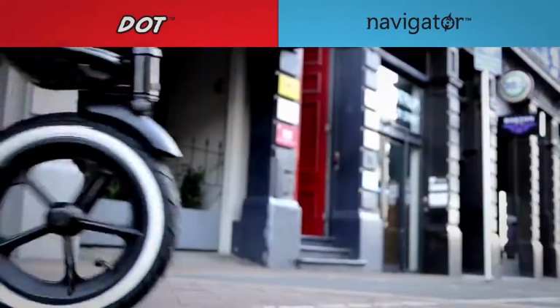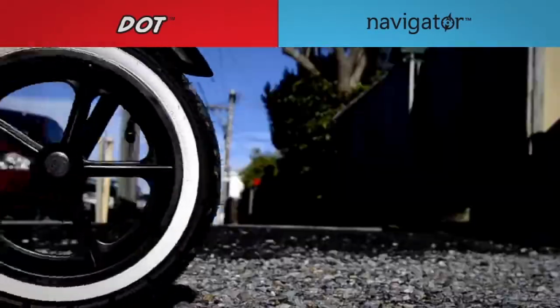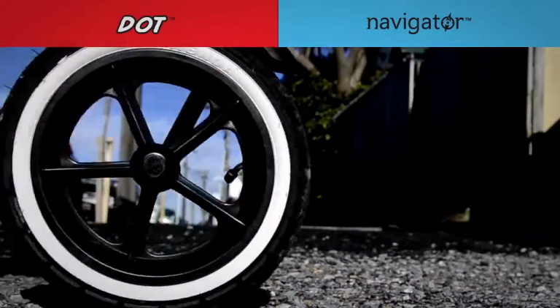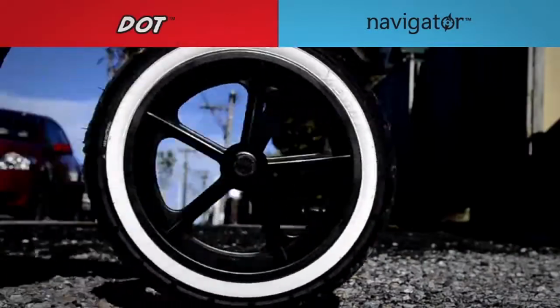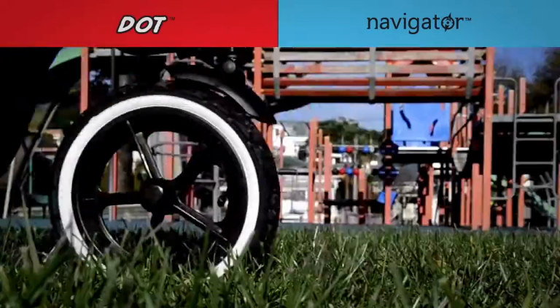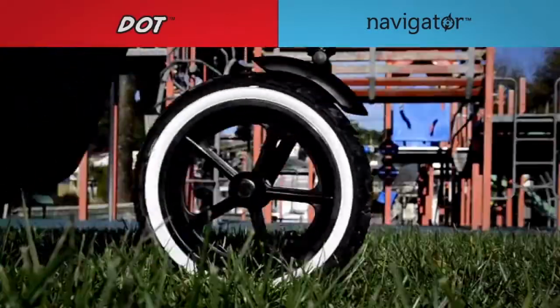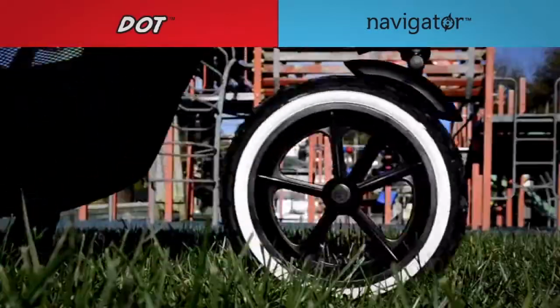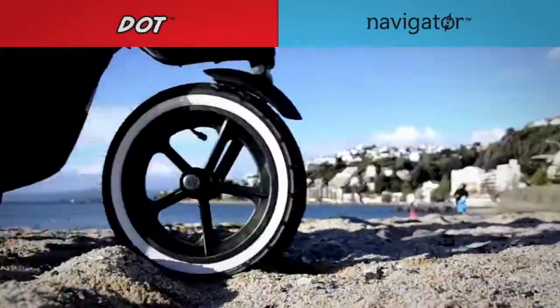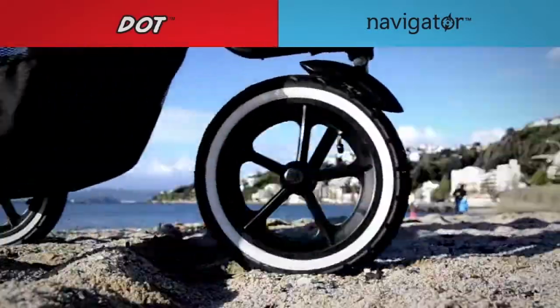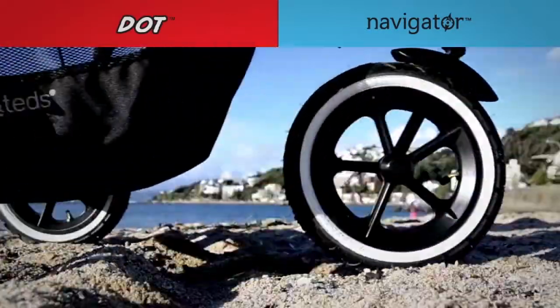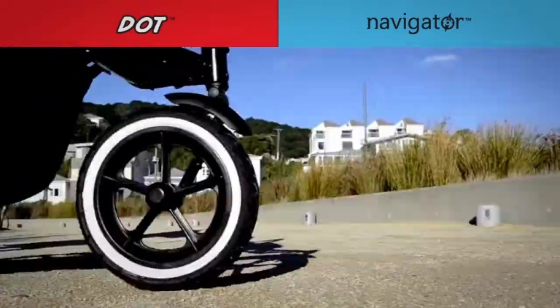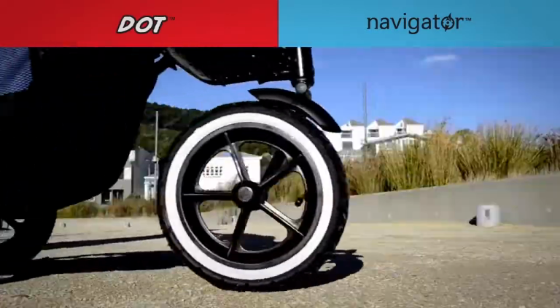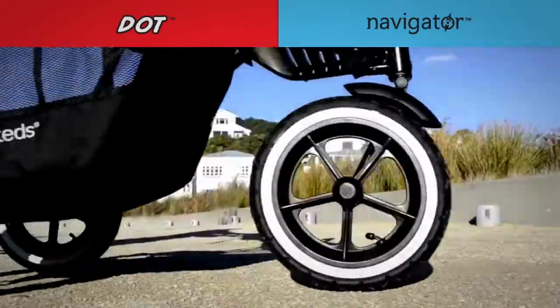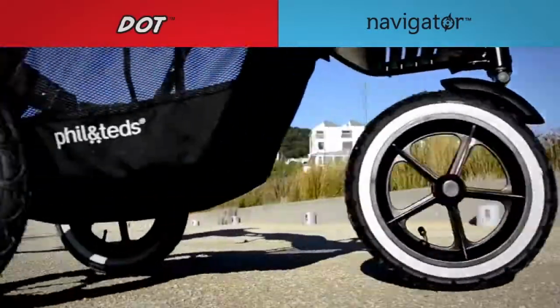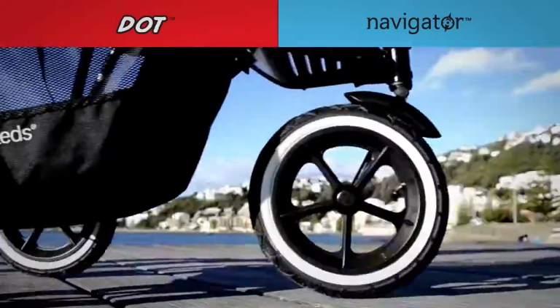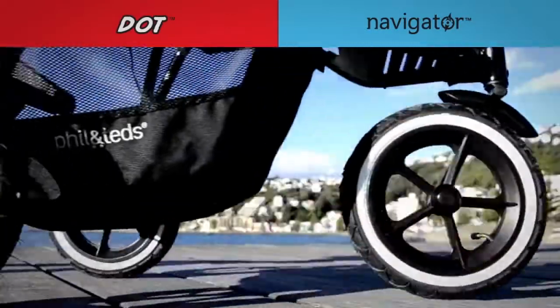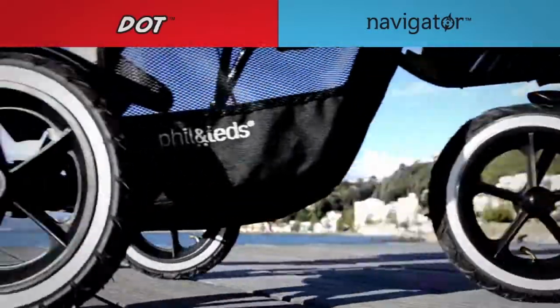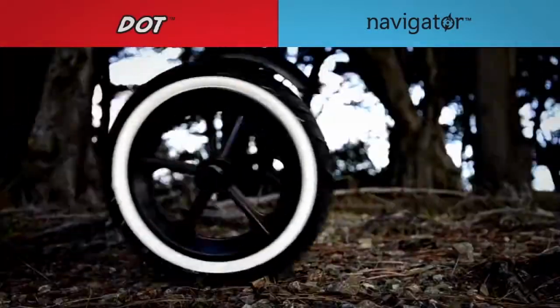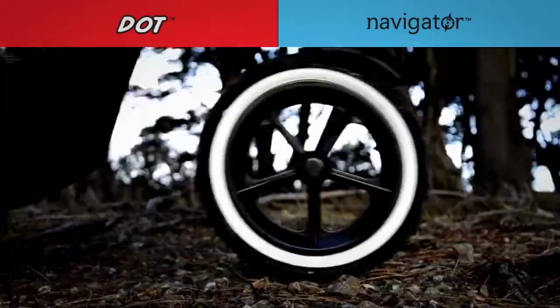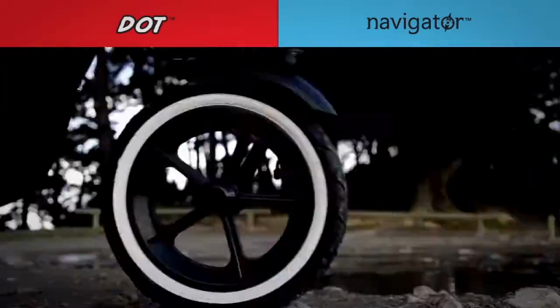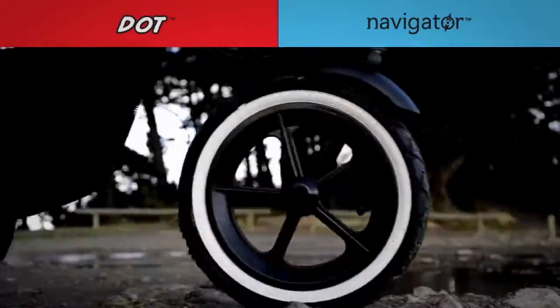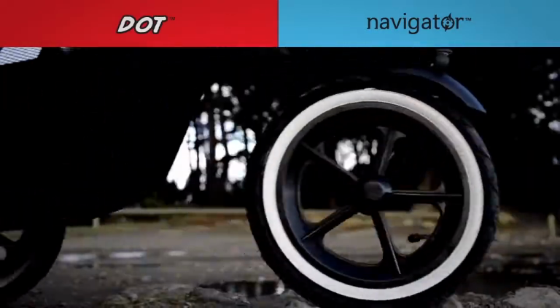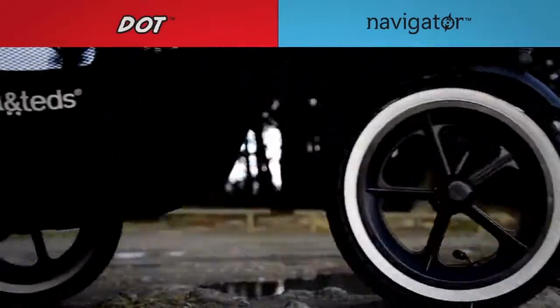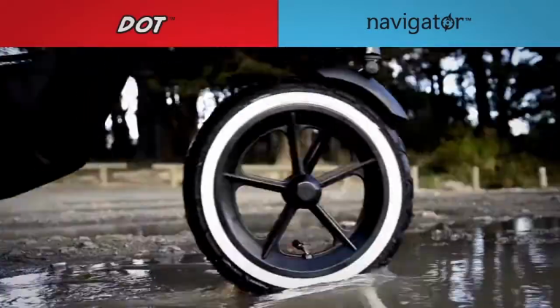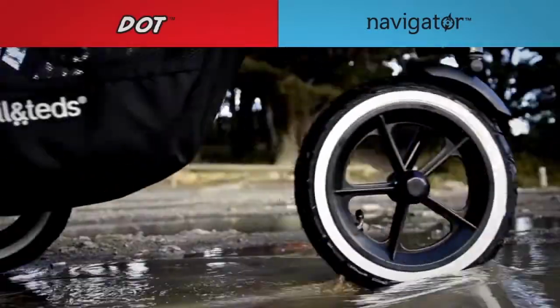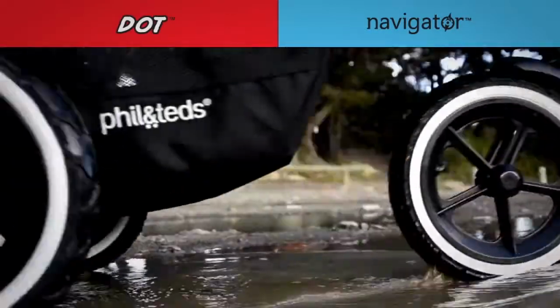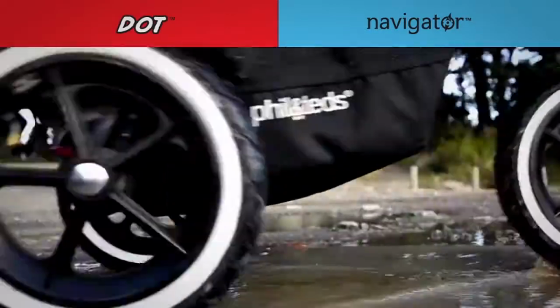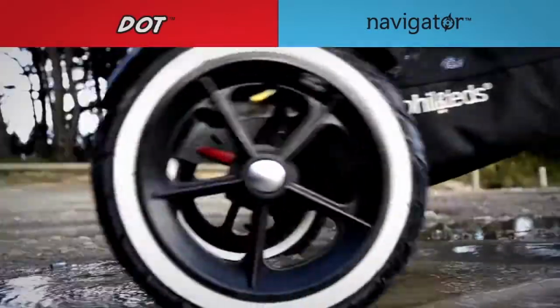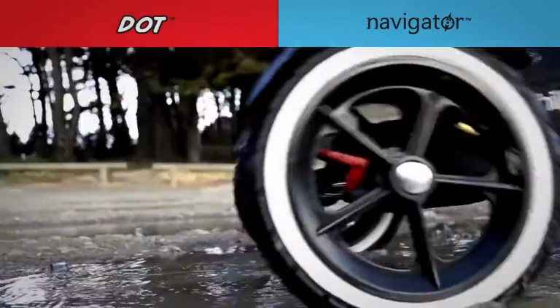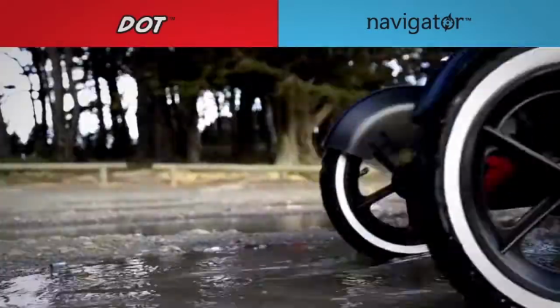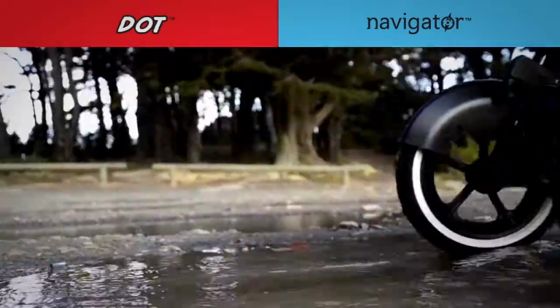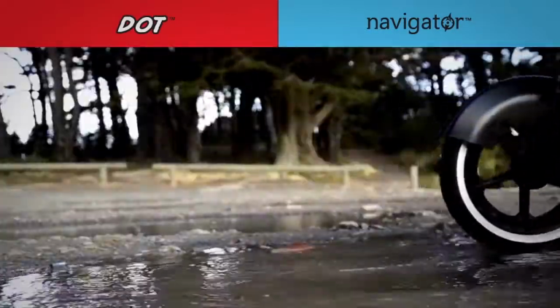Airfield tyres give the smoothest, most comfortable ride on all terrains, in the city and beyond.